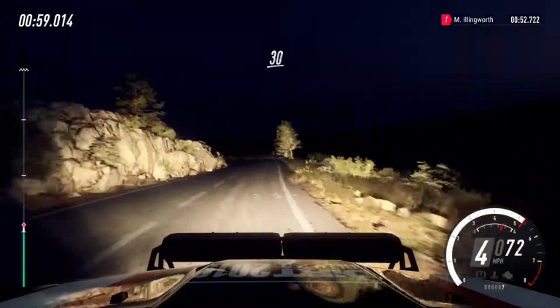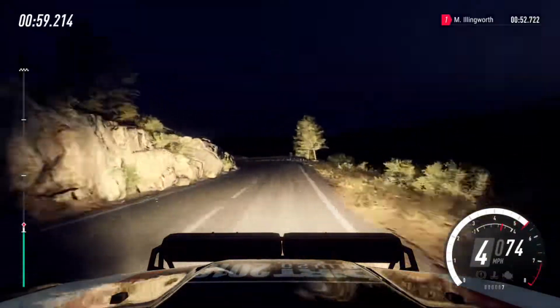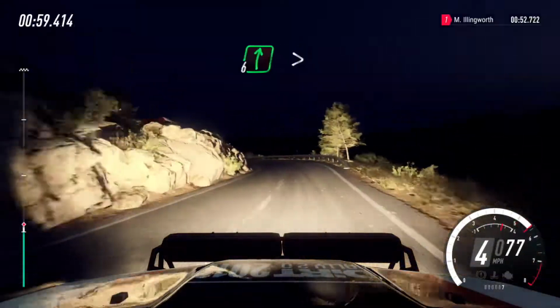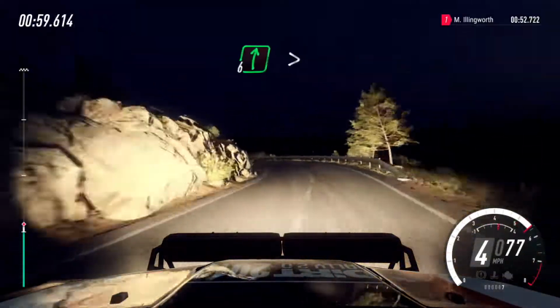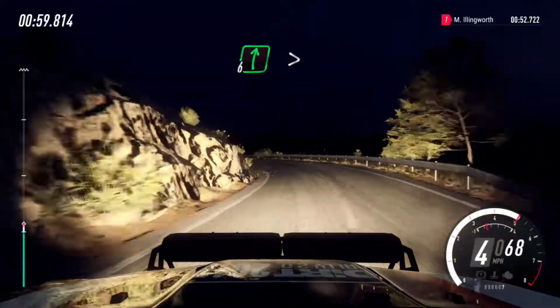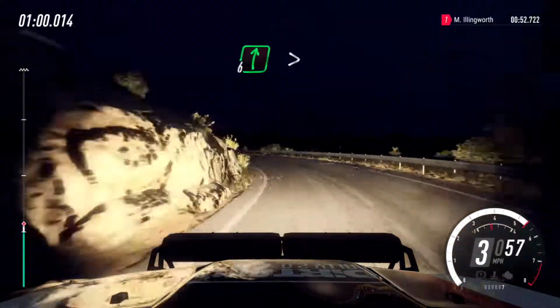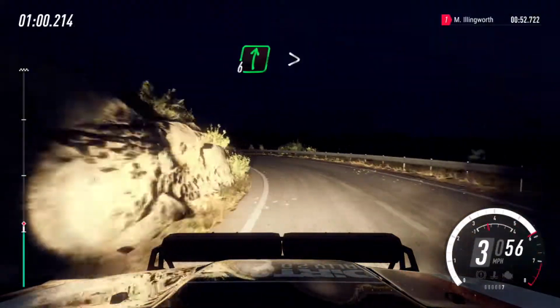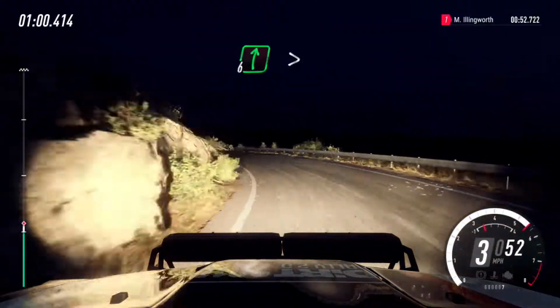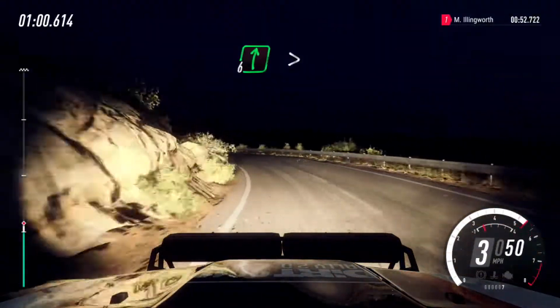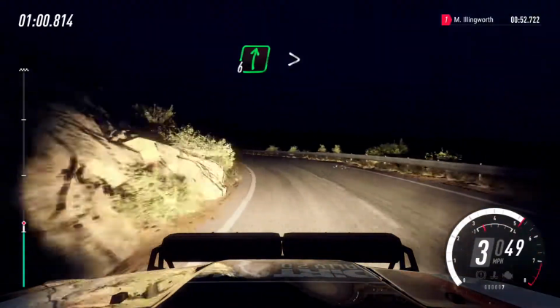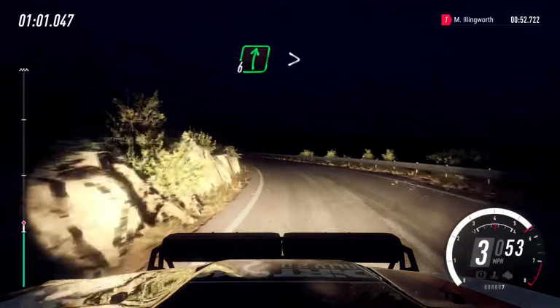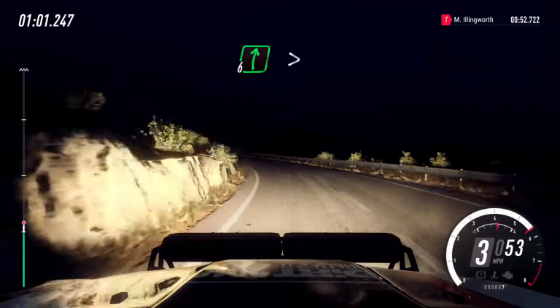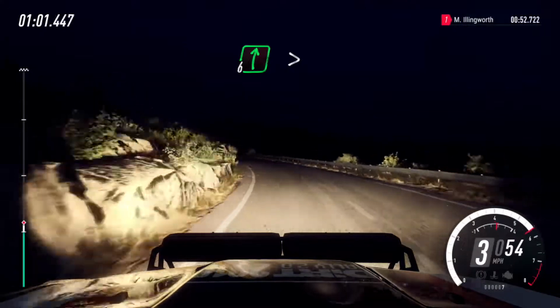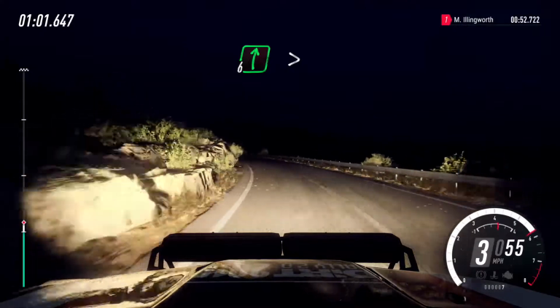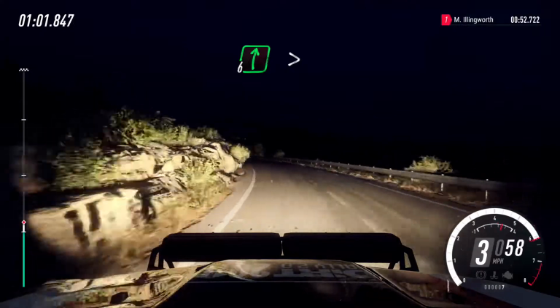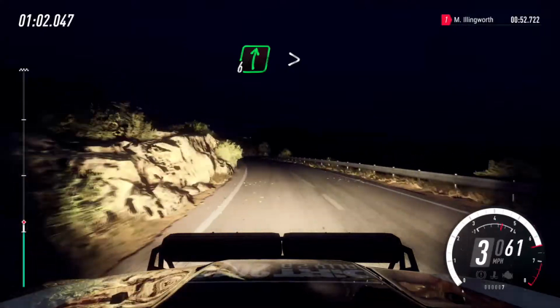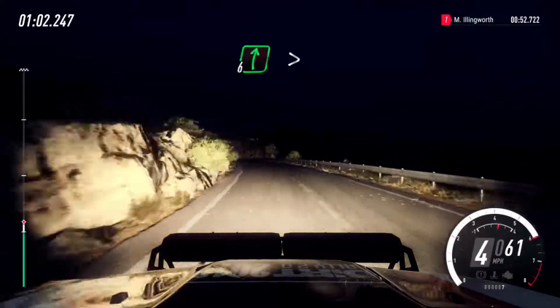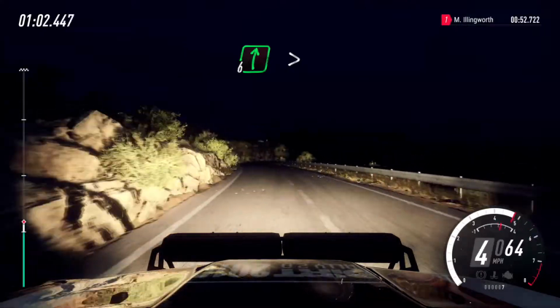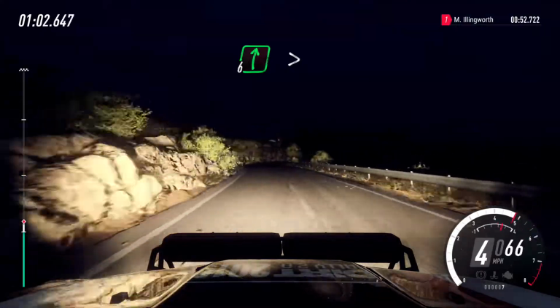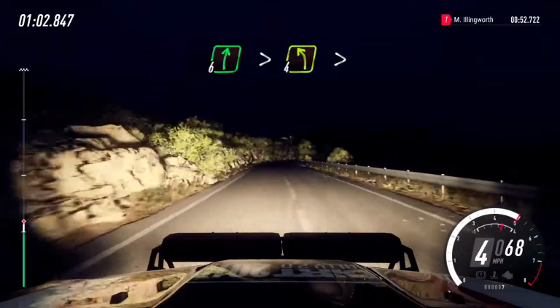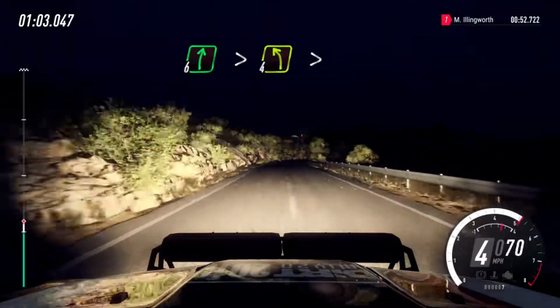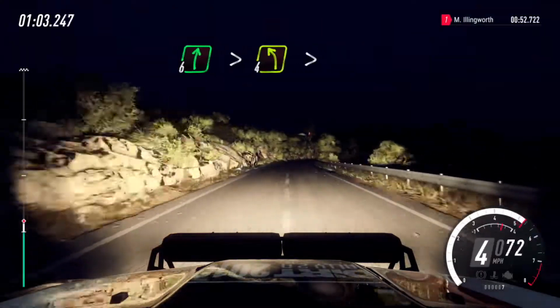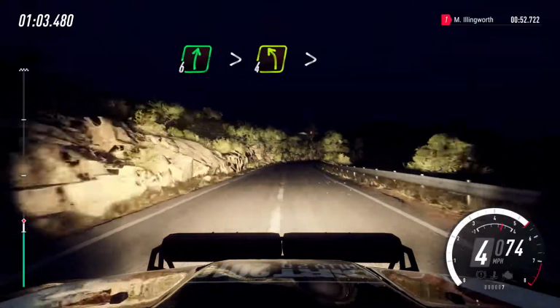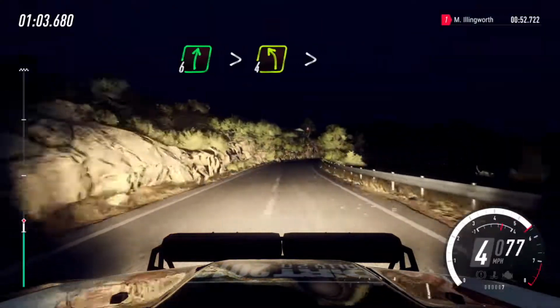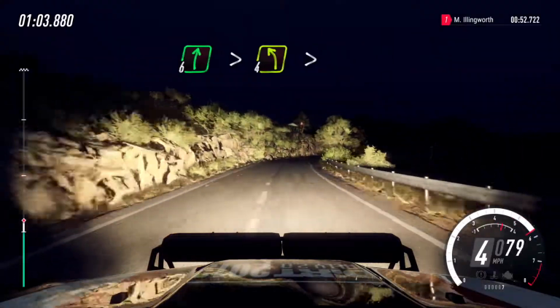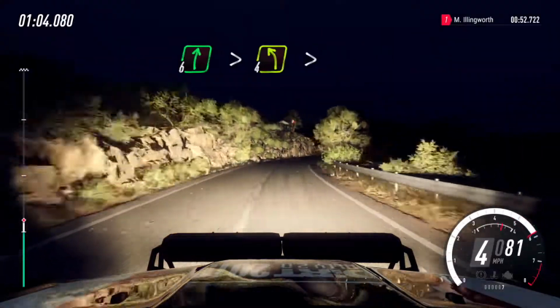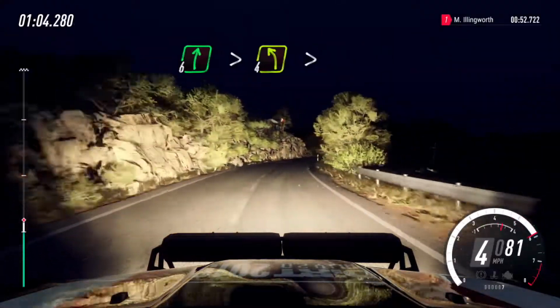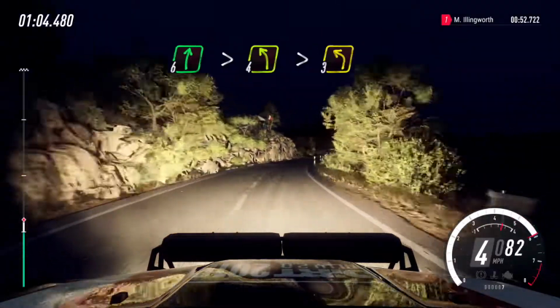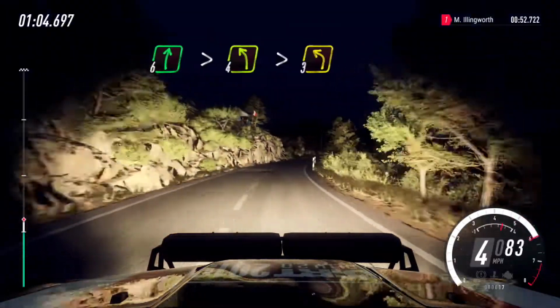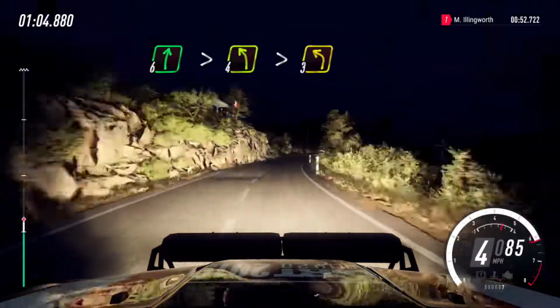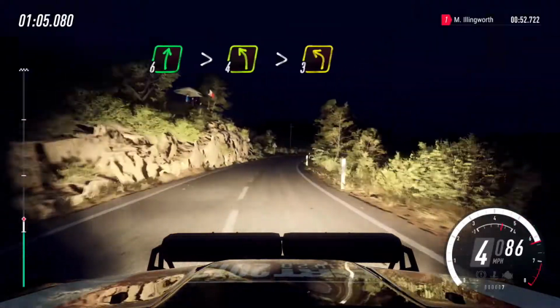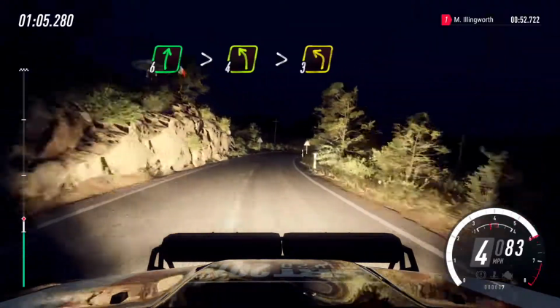6 right, extra long, tightens, into 4 left long, tightens 3 narrow.